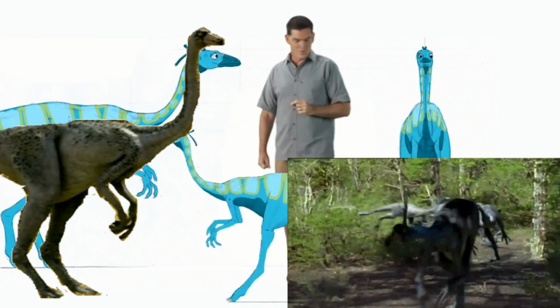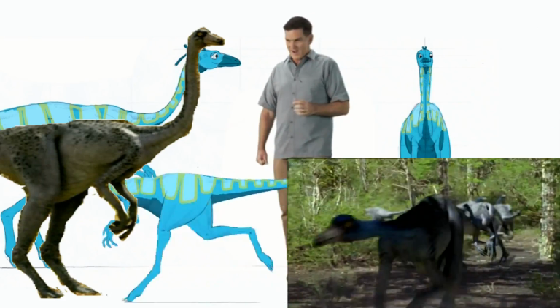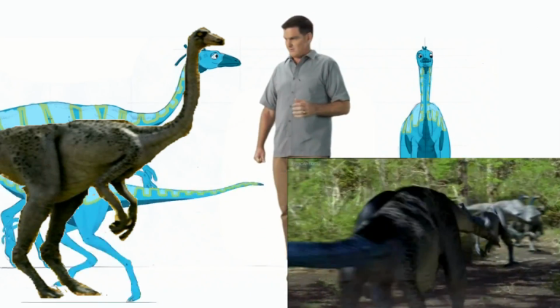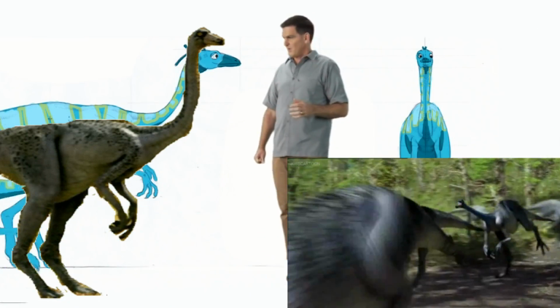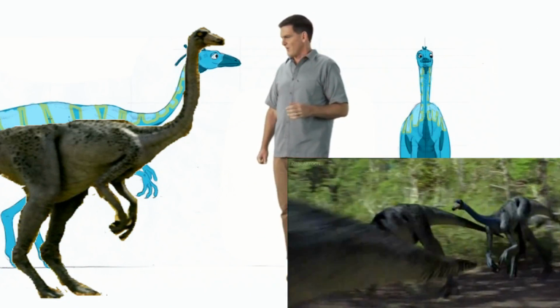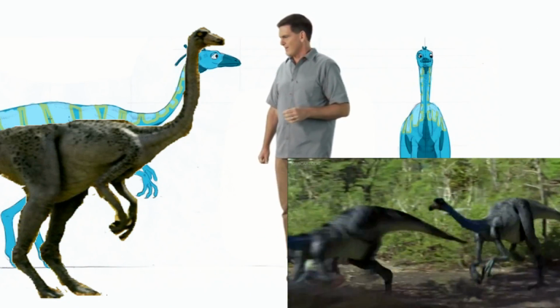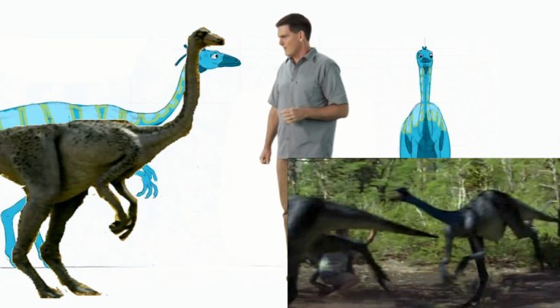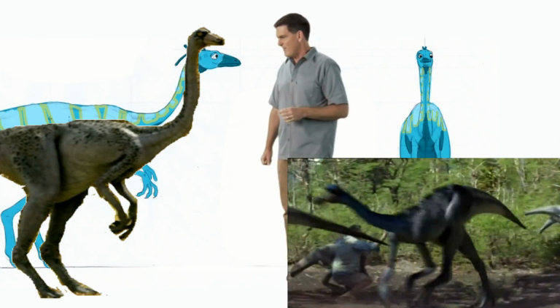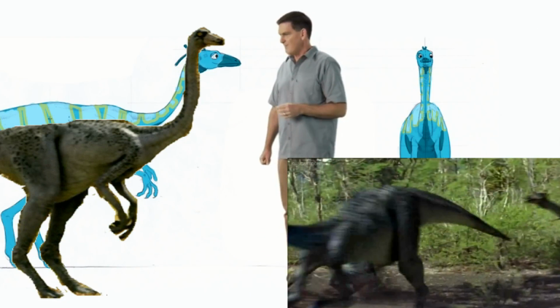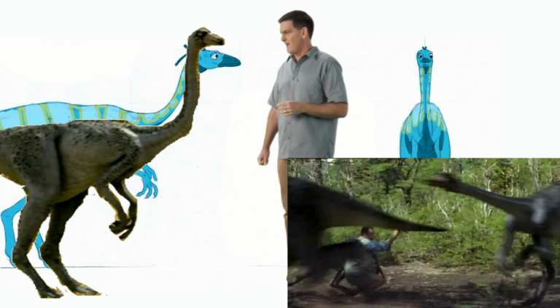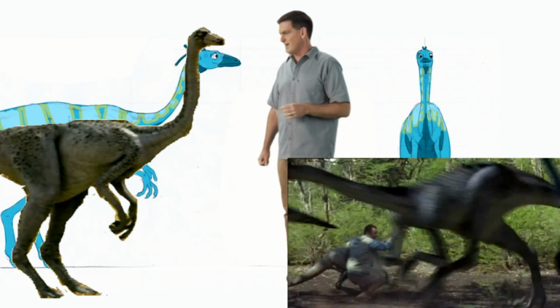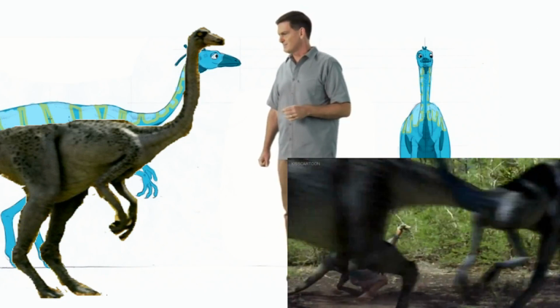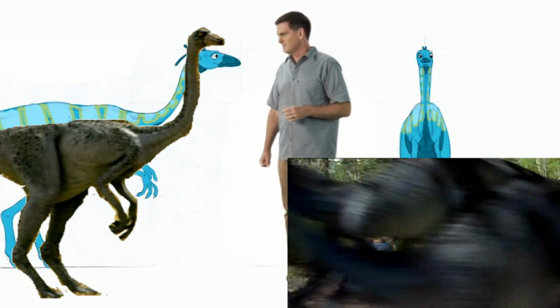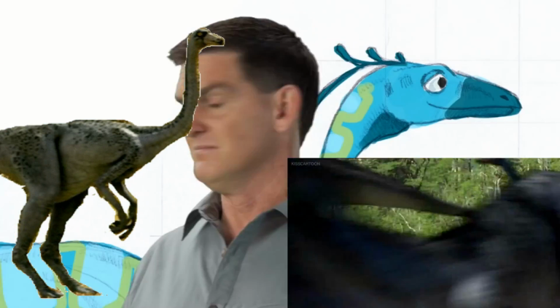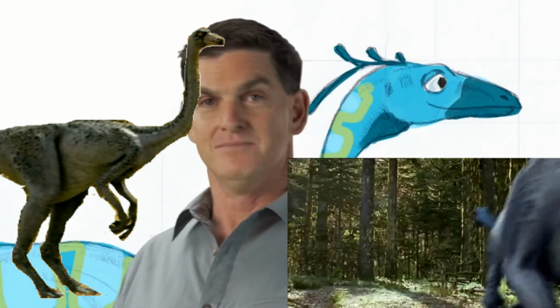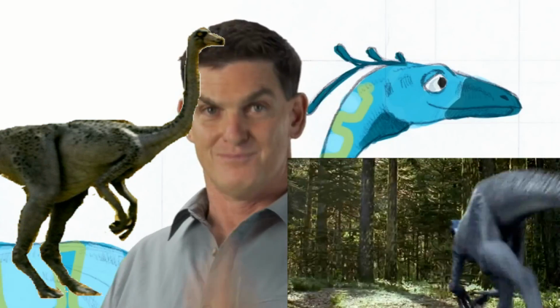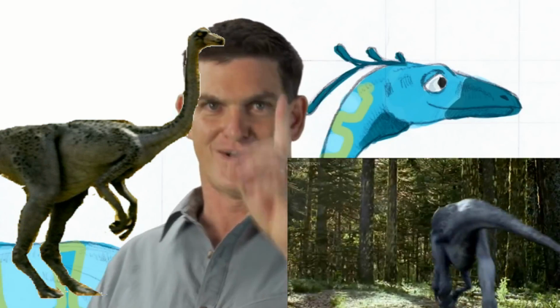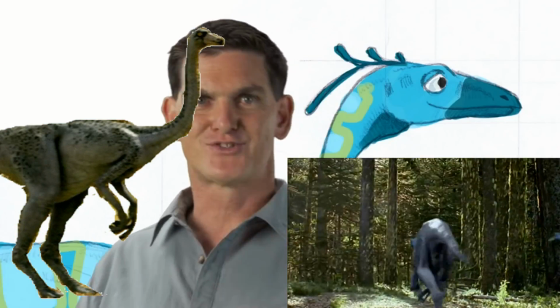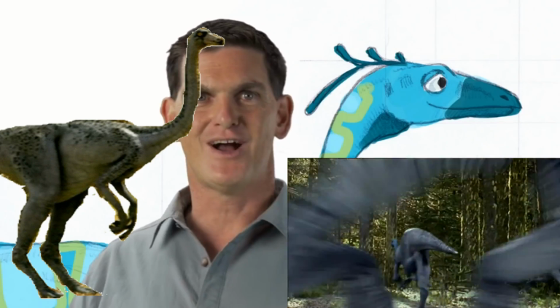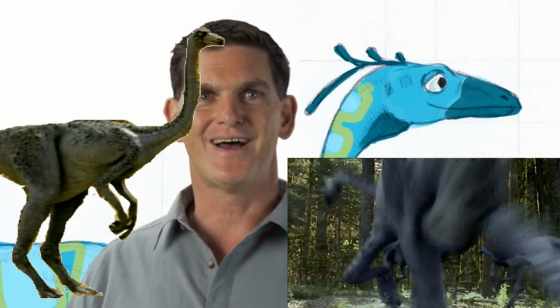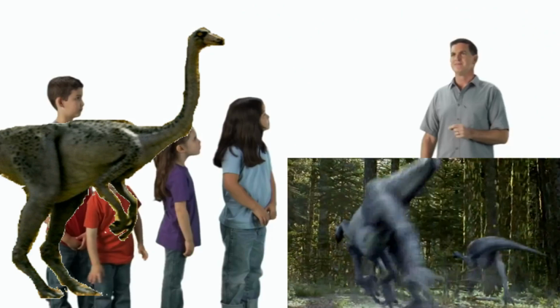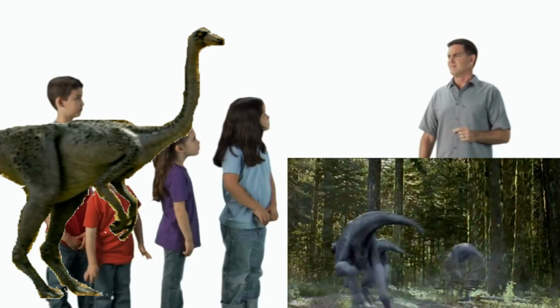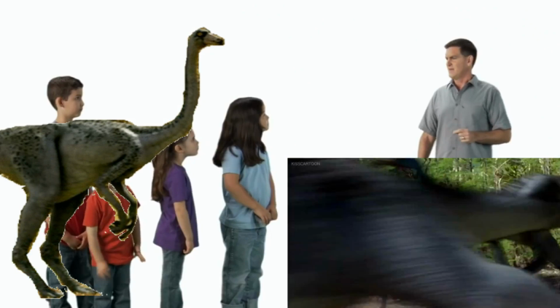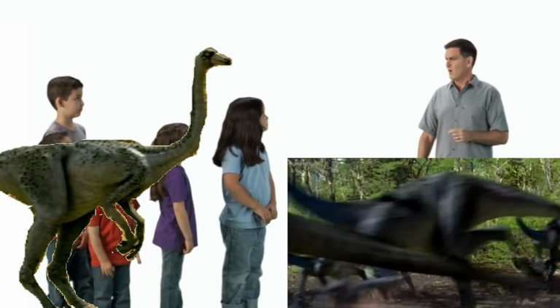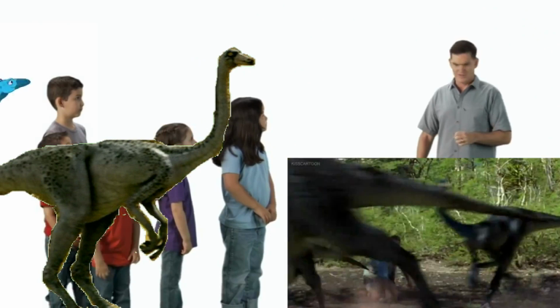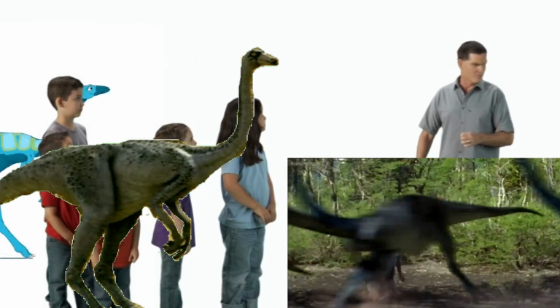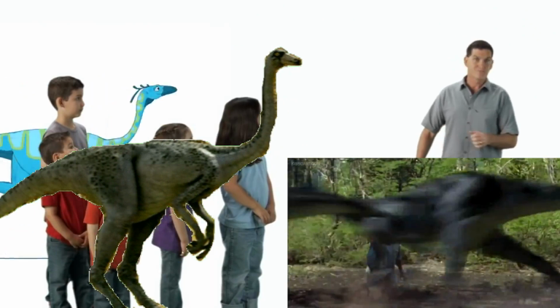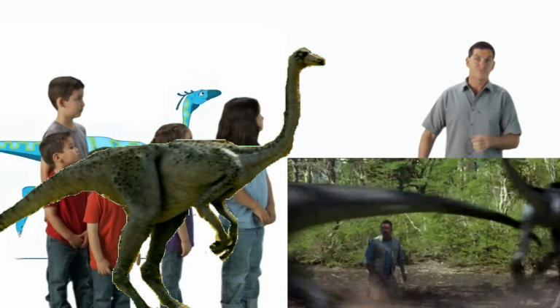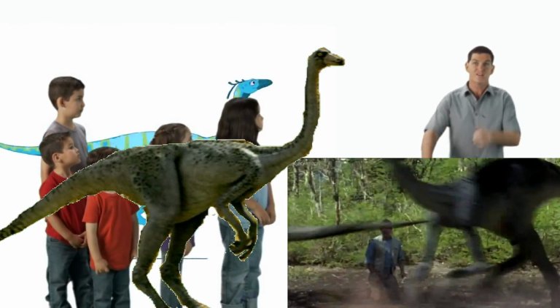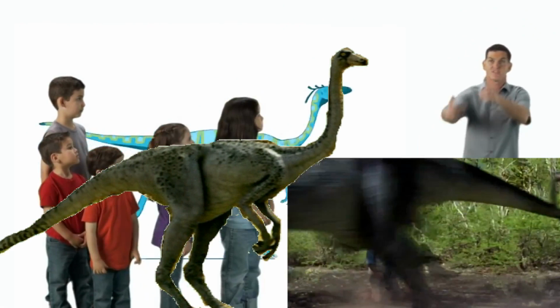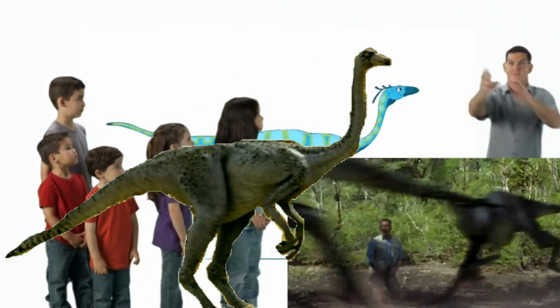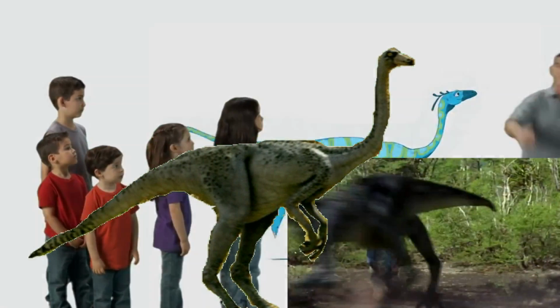Wow, don't think I could run that fast. But I'll try. Keep watching, Dinosaur Discovery!